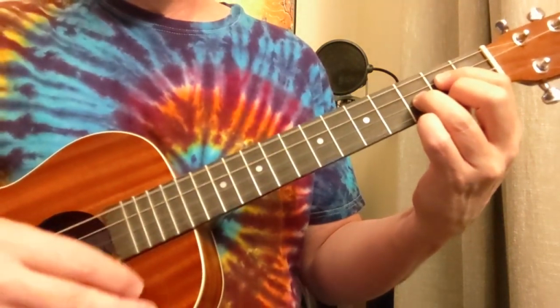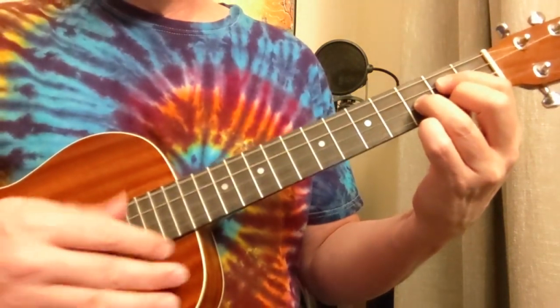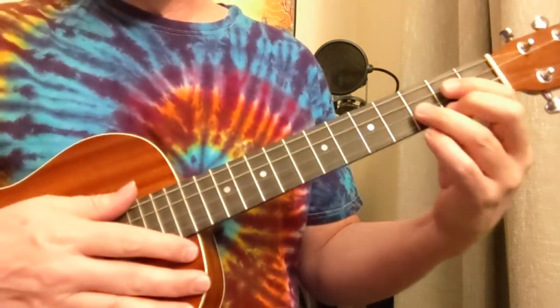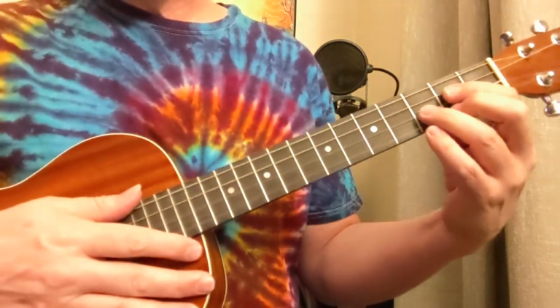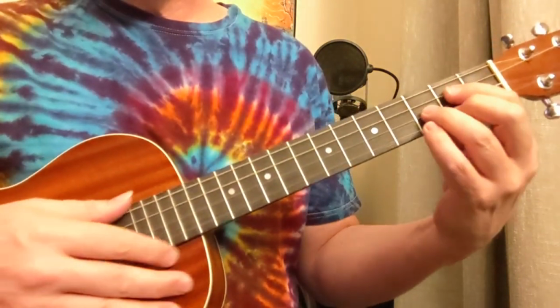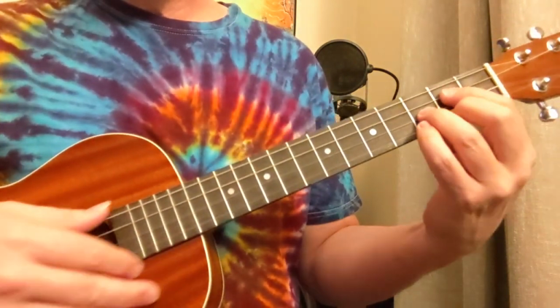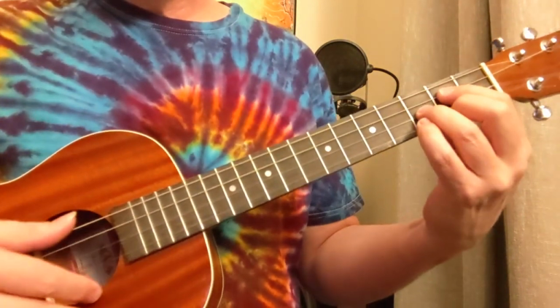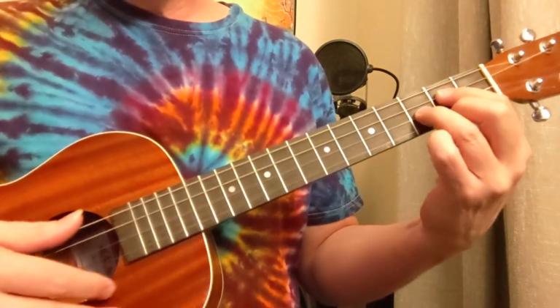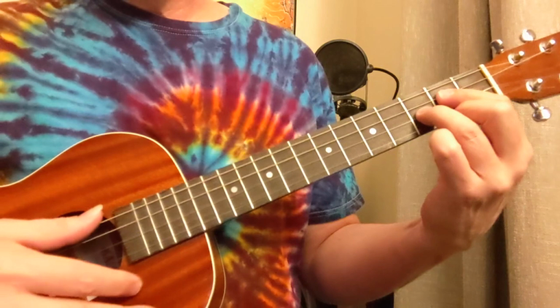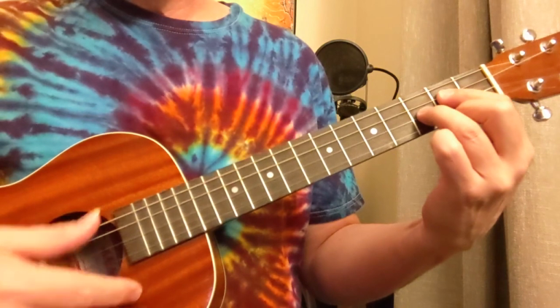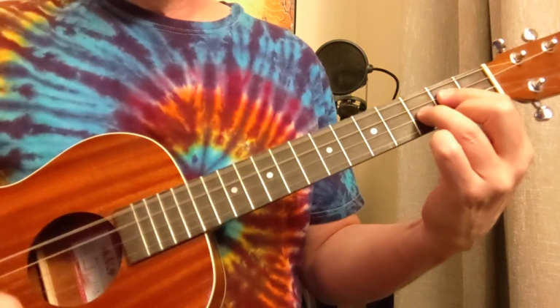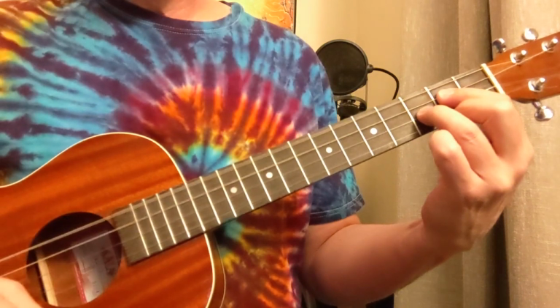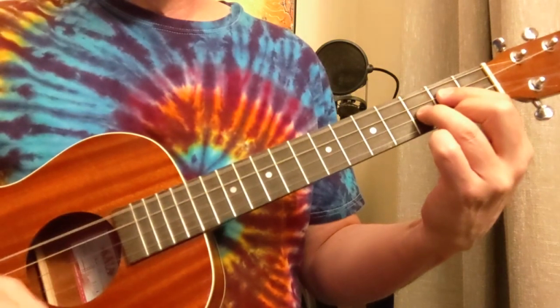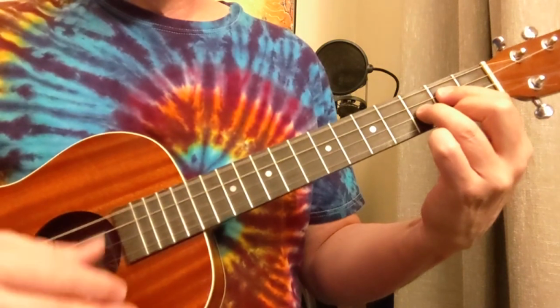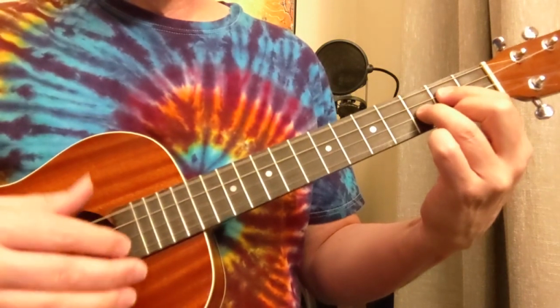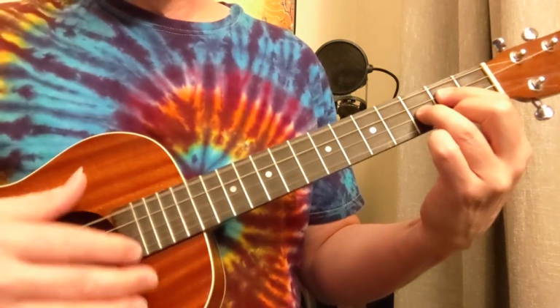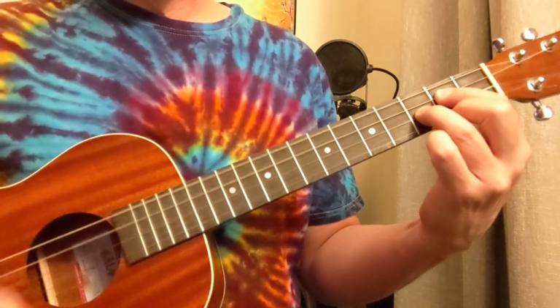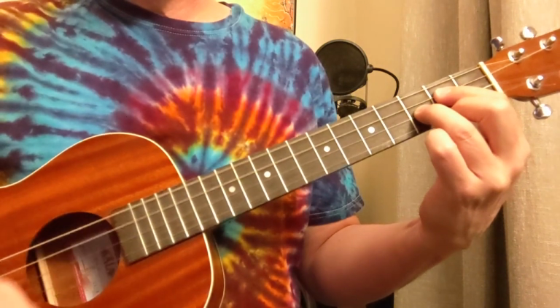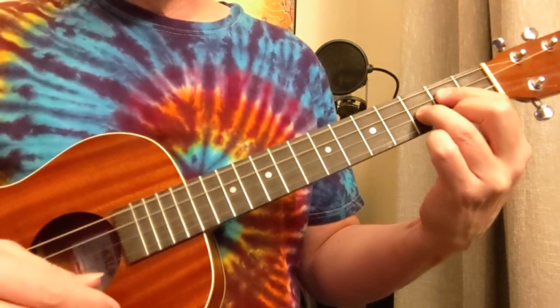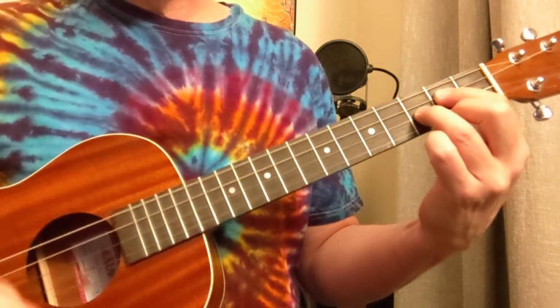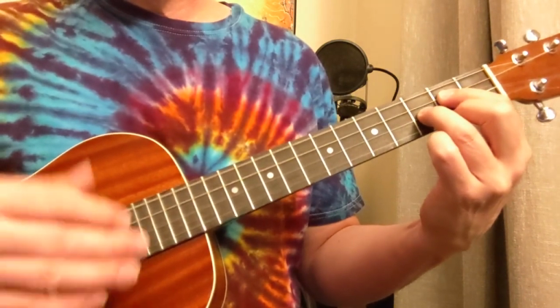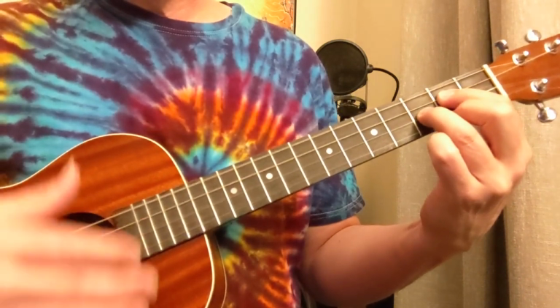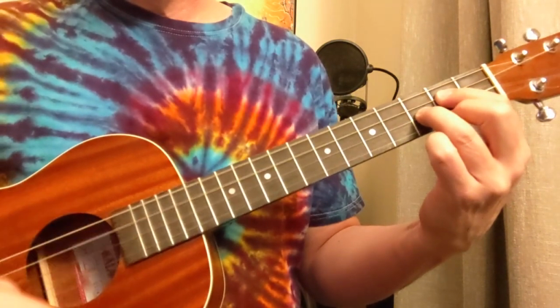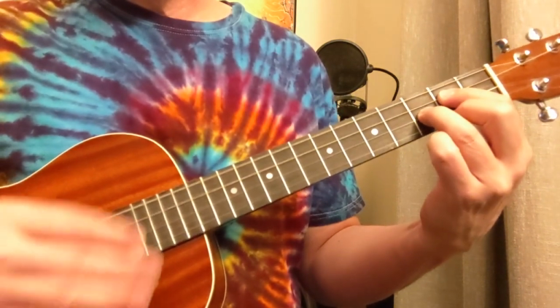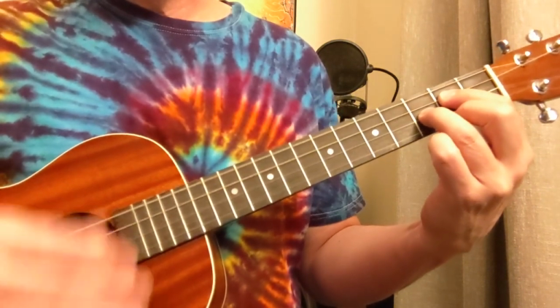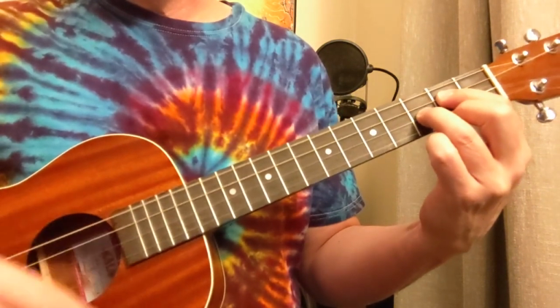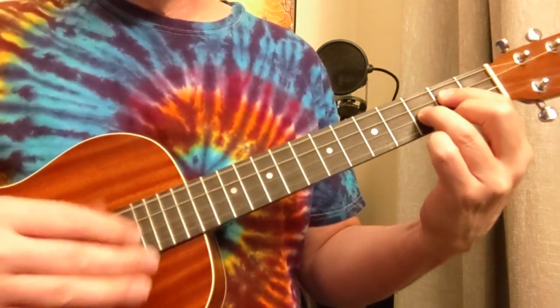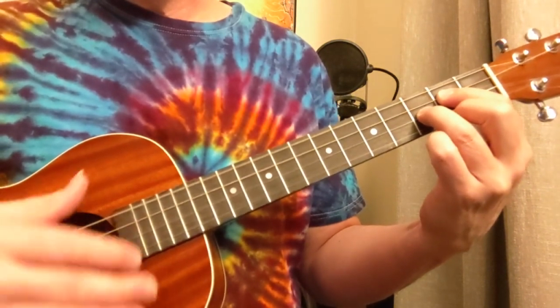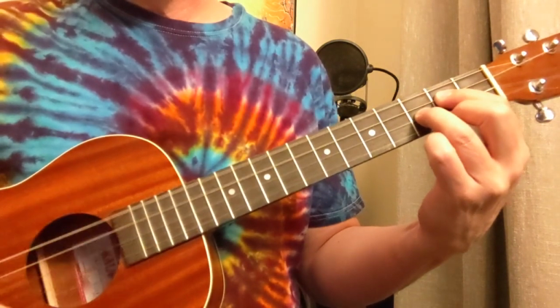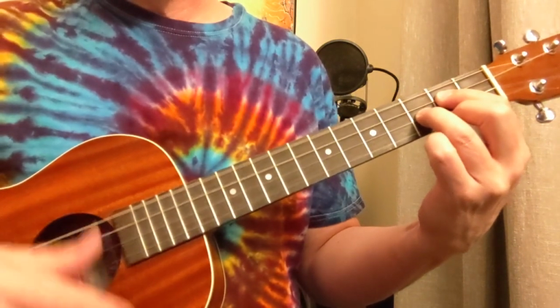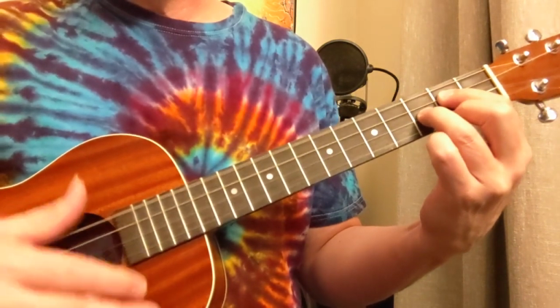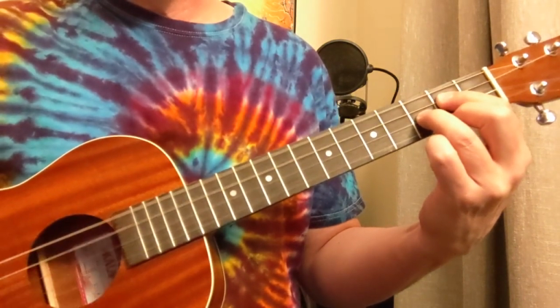So let's look at this strum: down, down, down, down up, up, down, down.